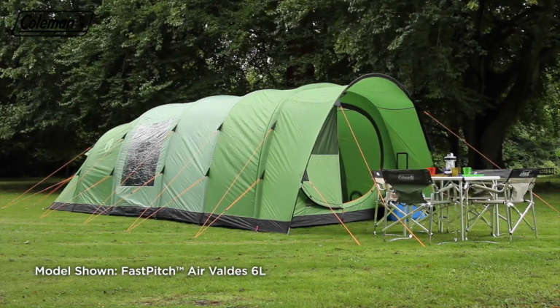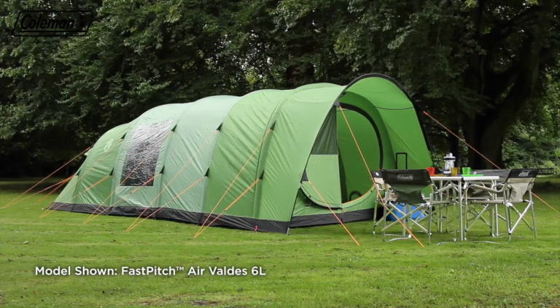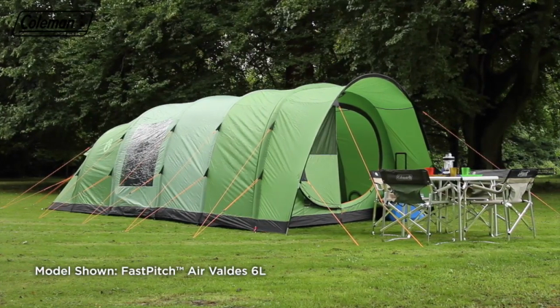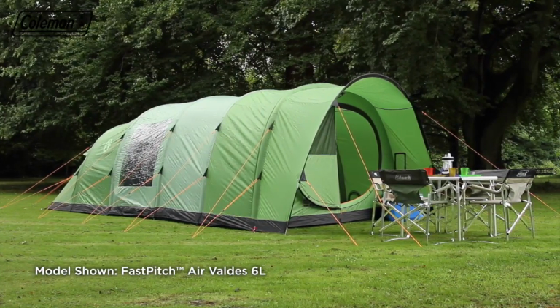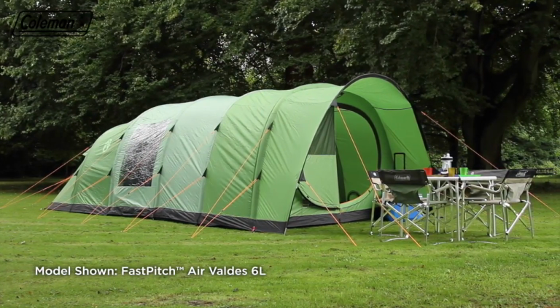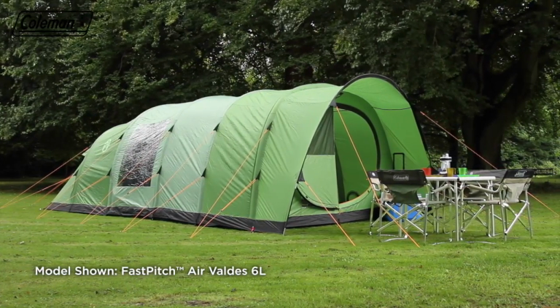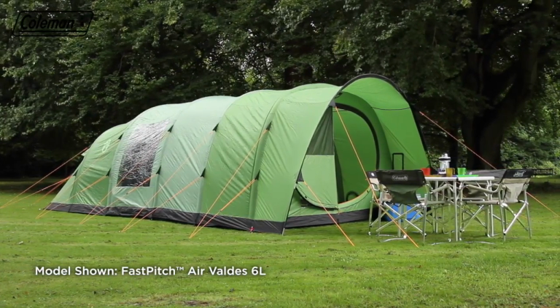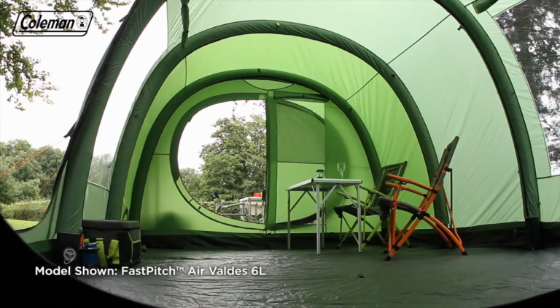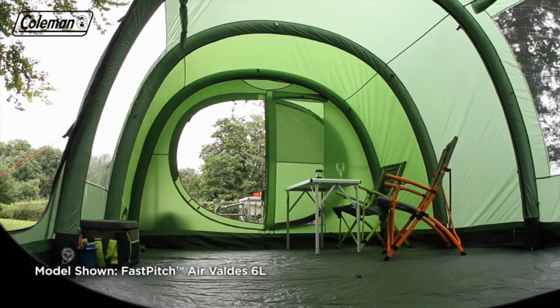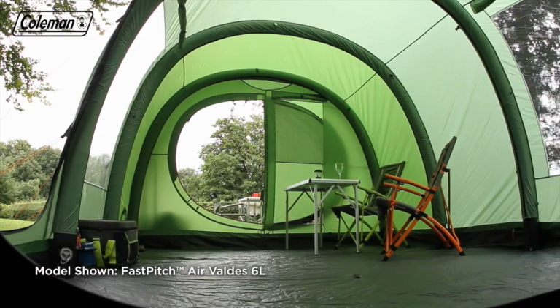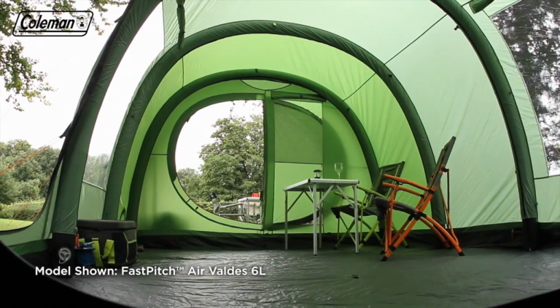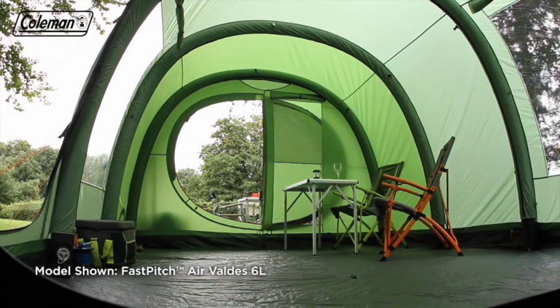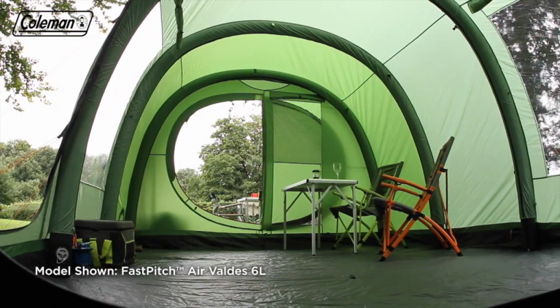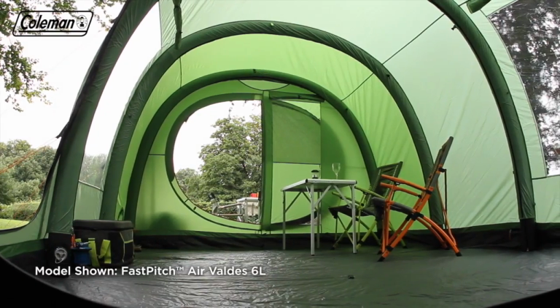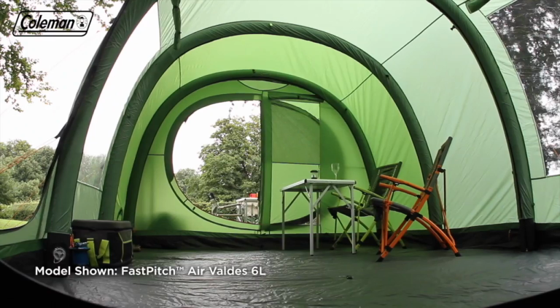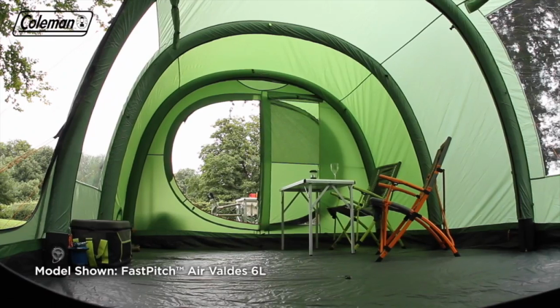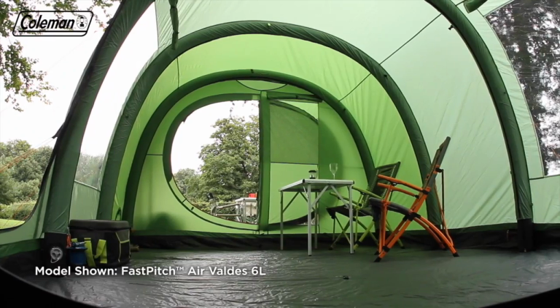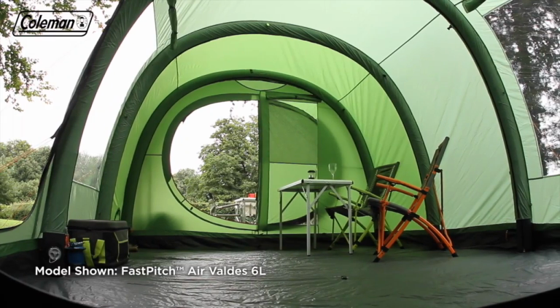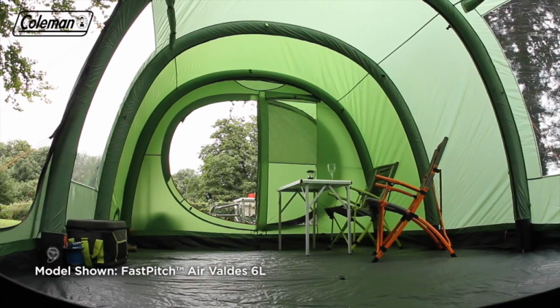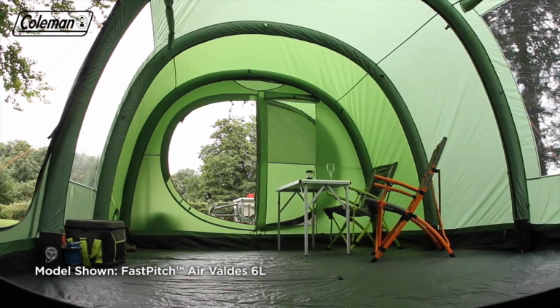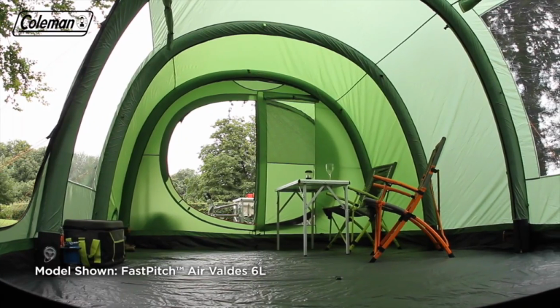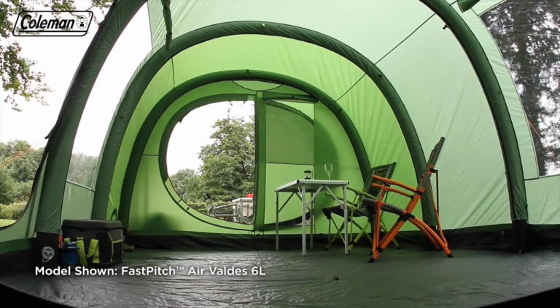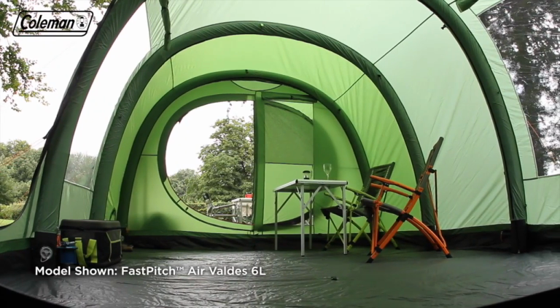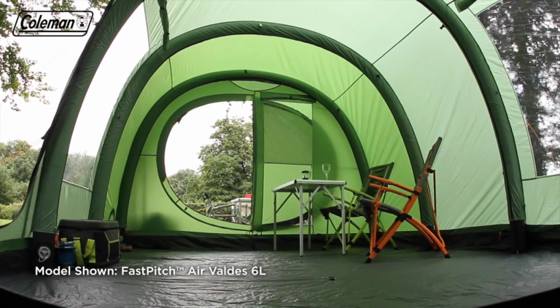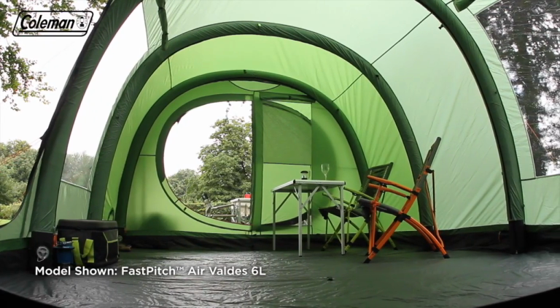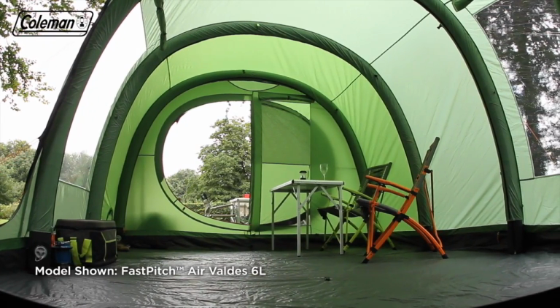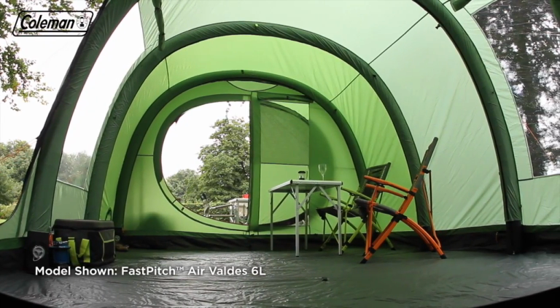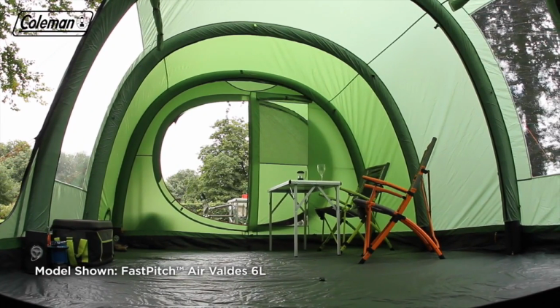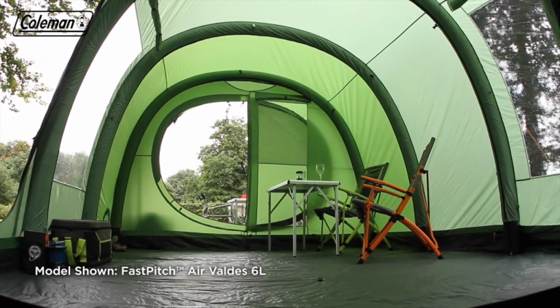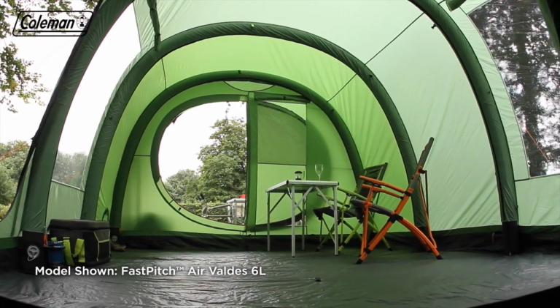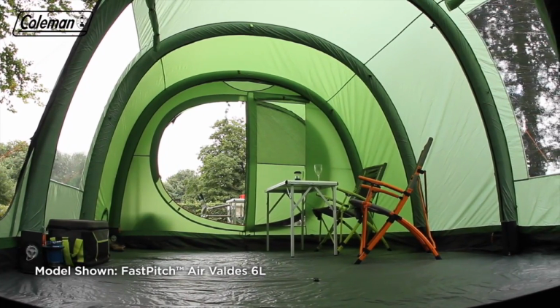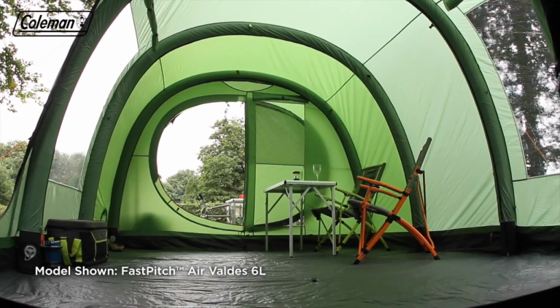With generous dimensions, full head height throughout and extra large bedrooms, the Valdez offers plenty of space for comfortable outdoor living.